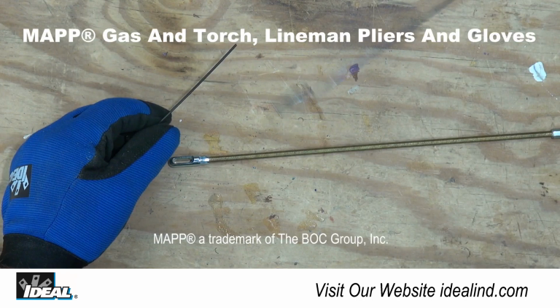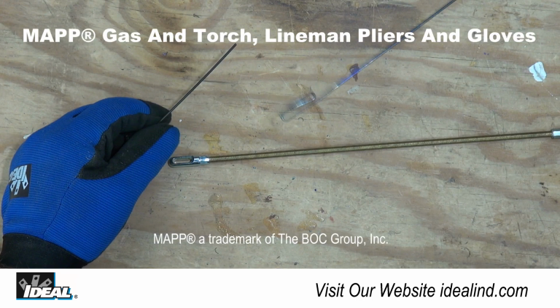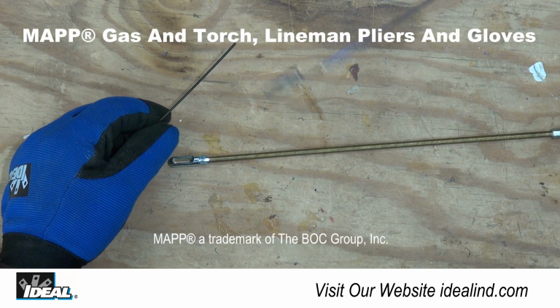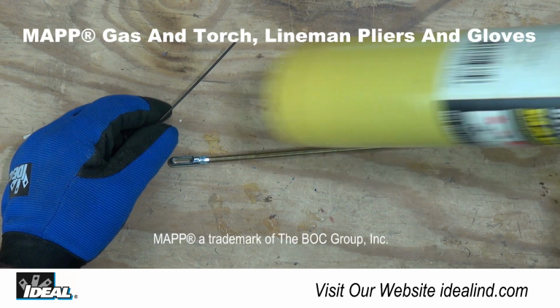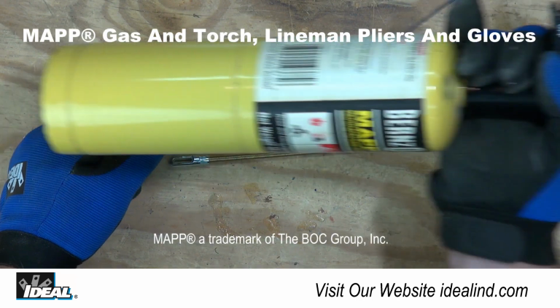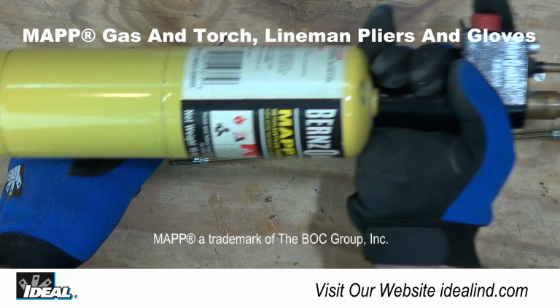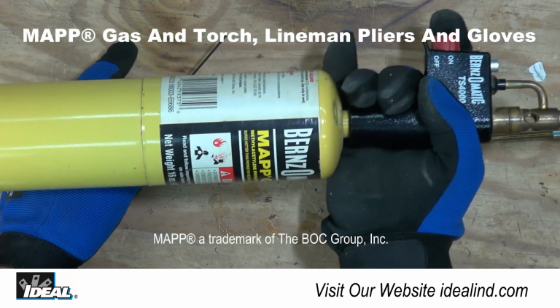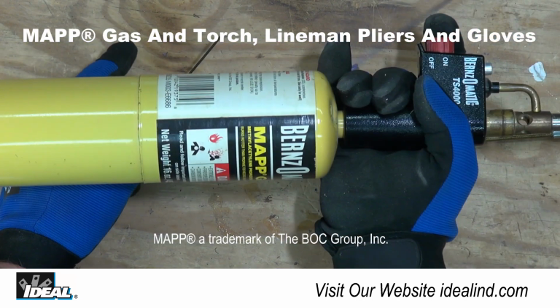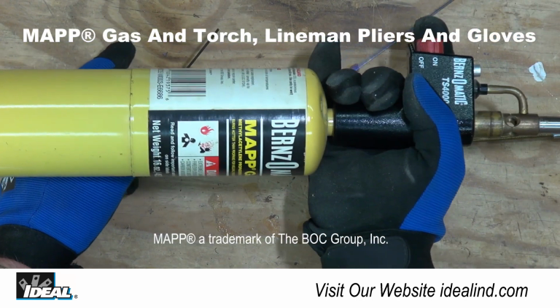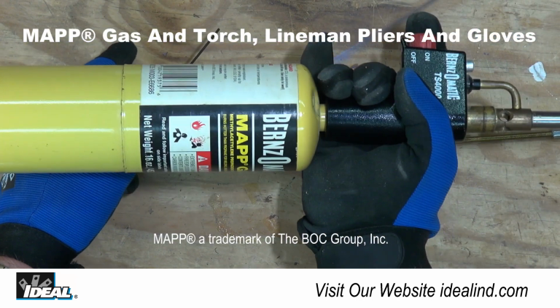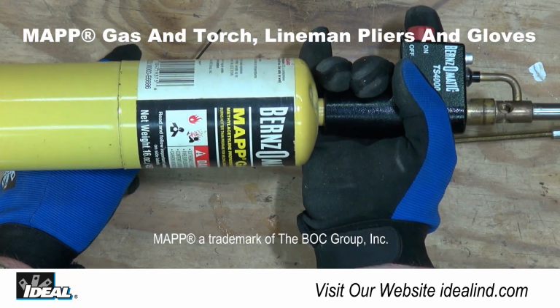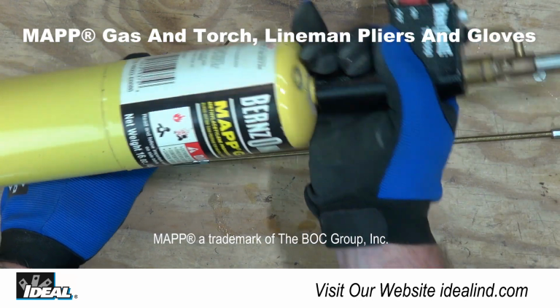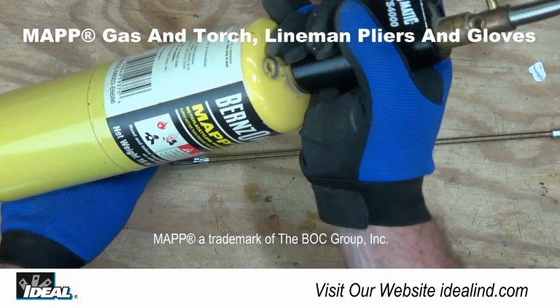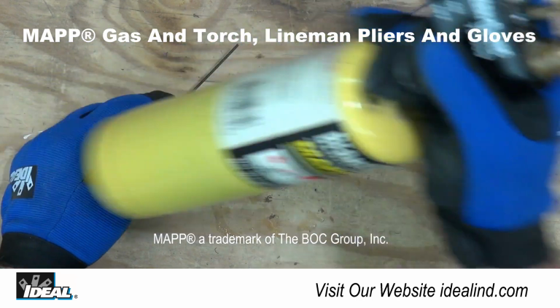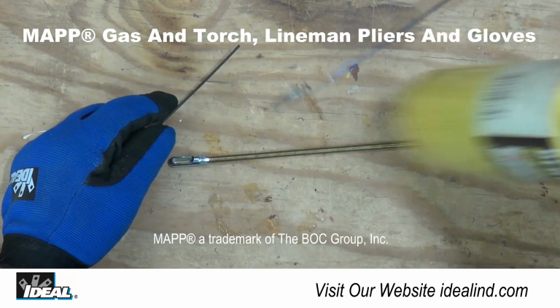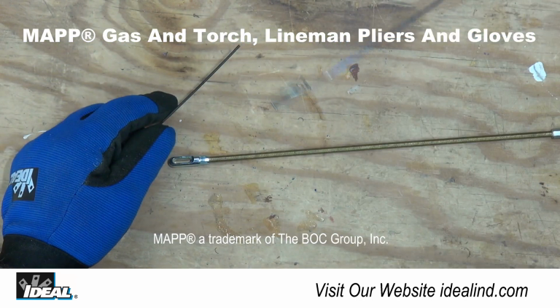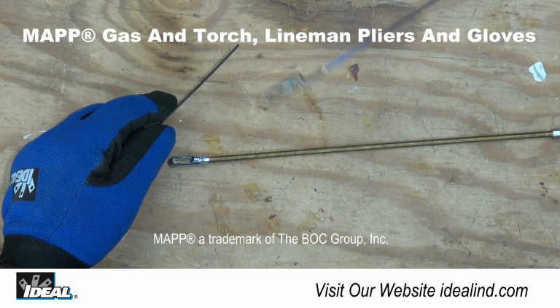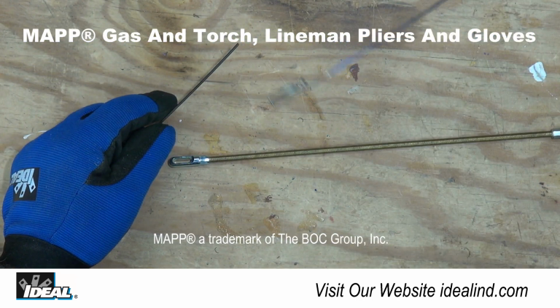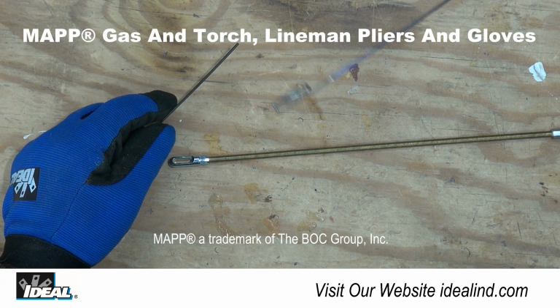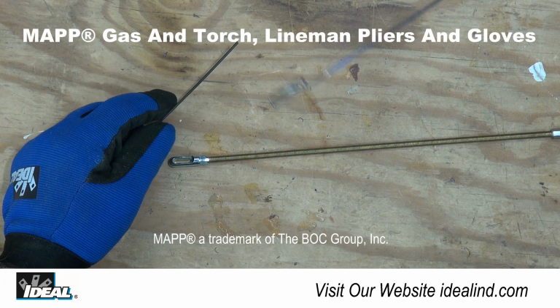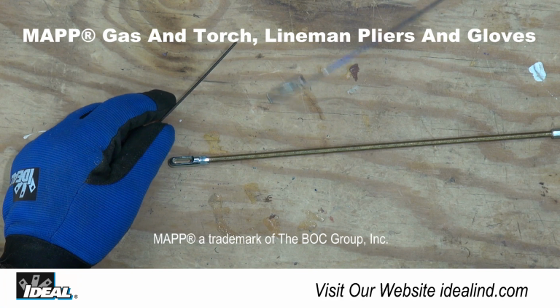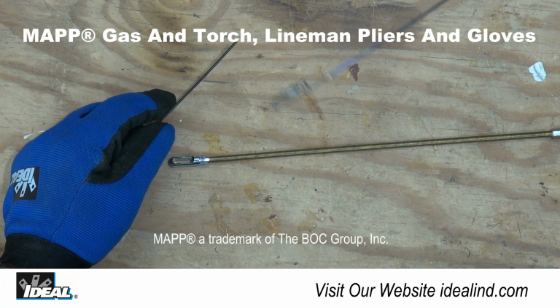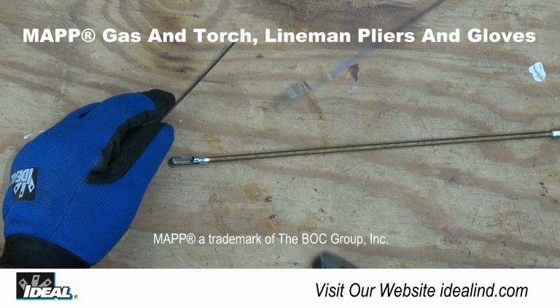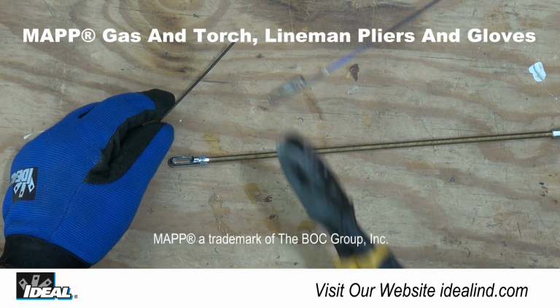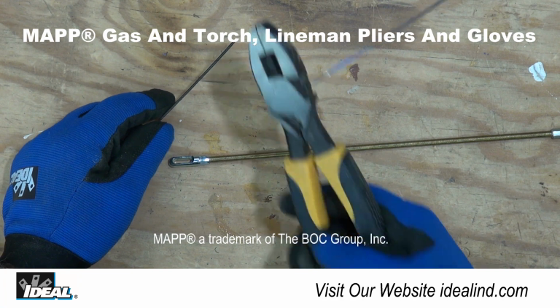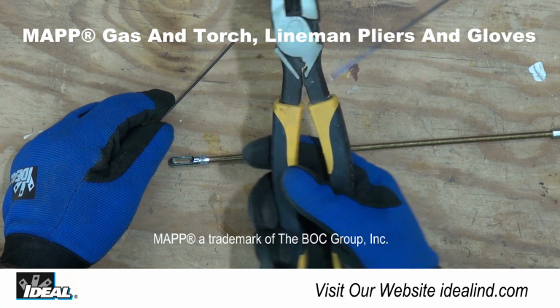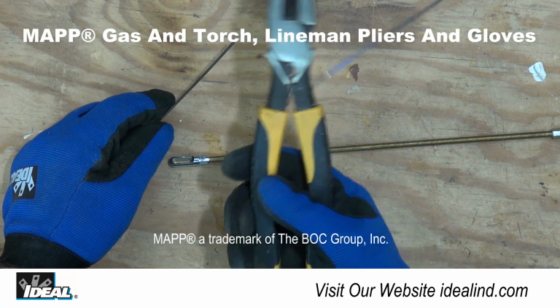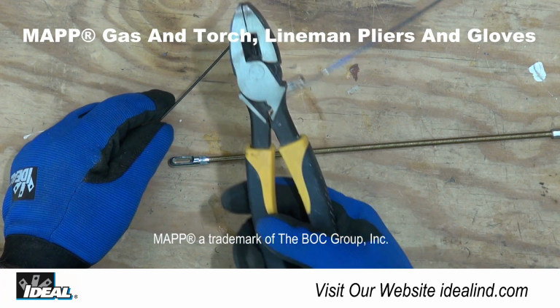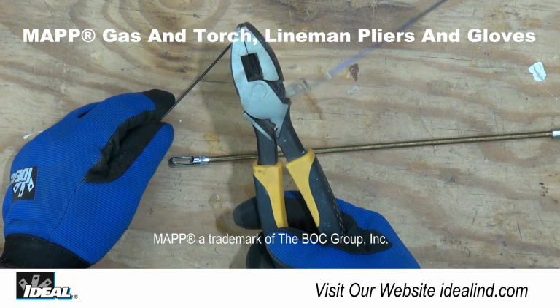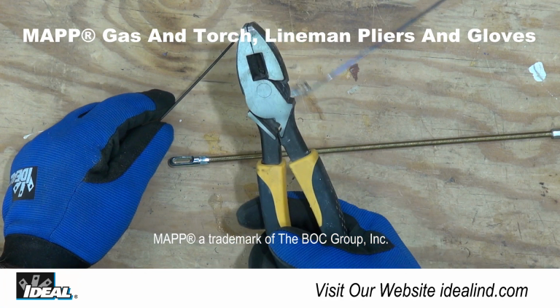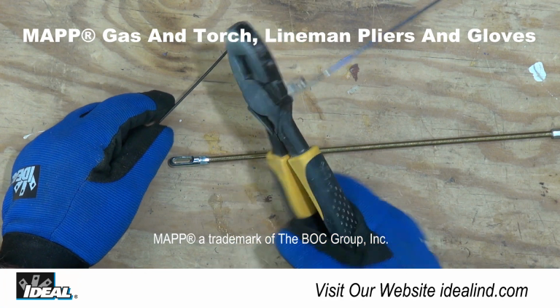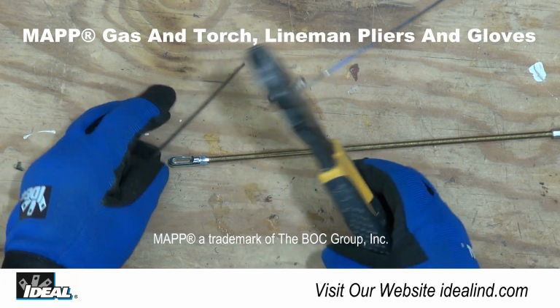To do that, you will need a tank of map gas and a torch, linesman's pliers, and some gloves.